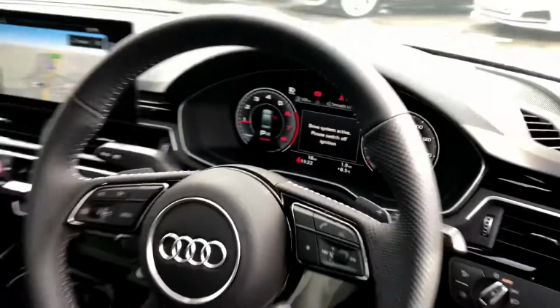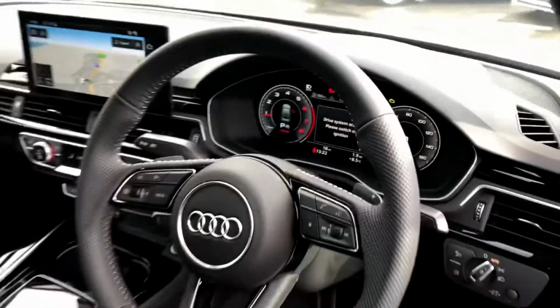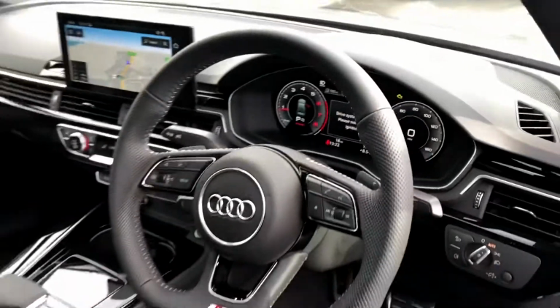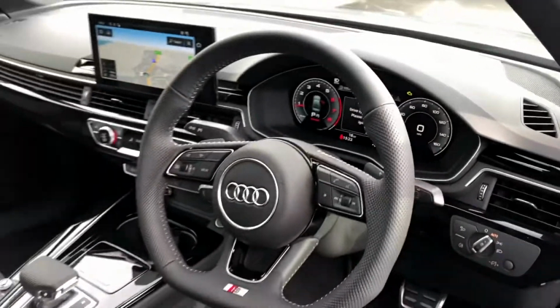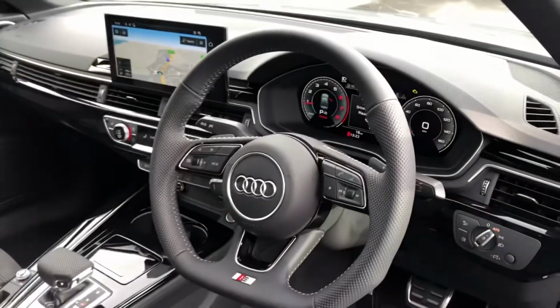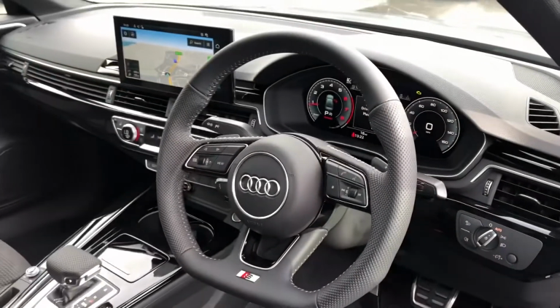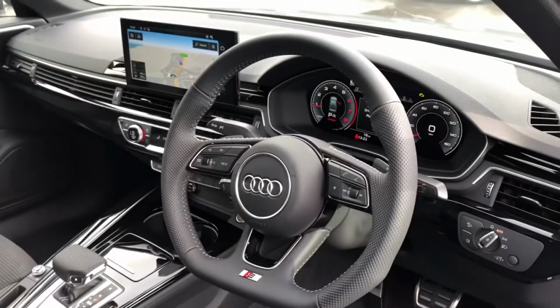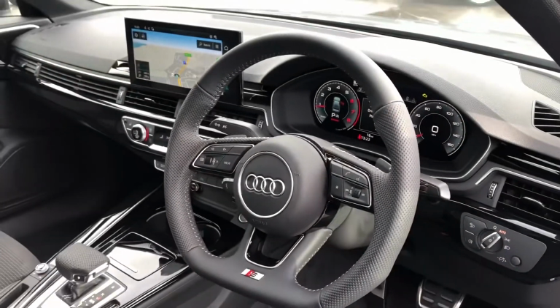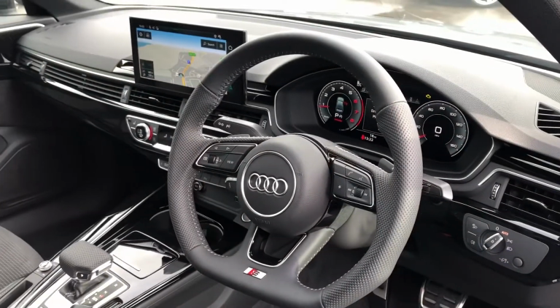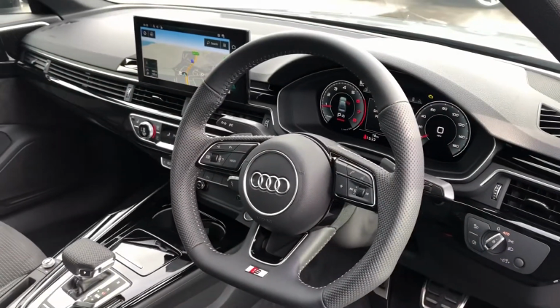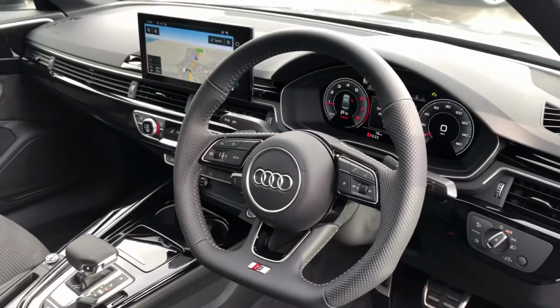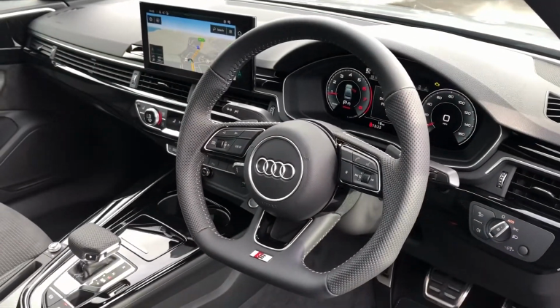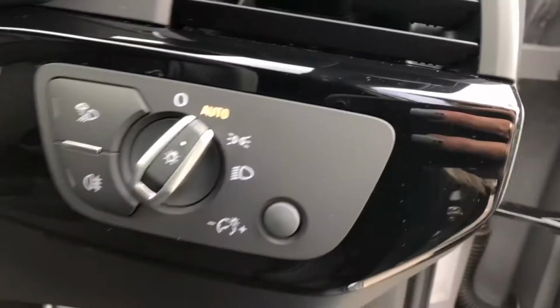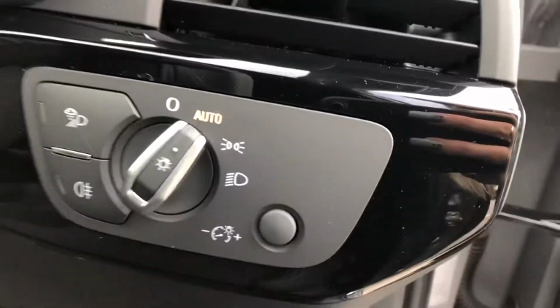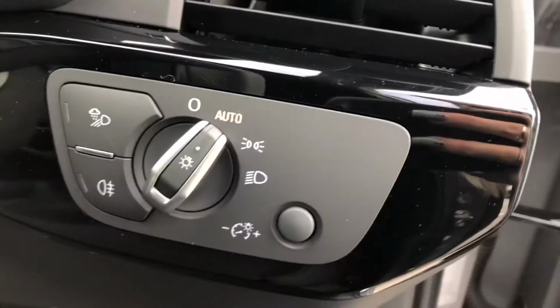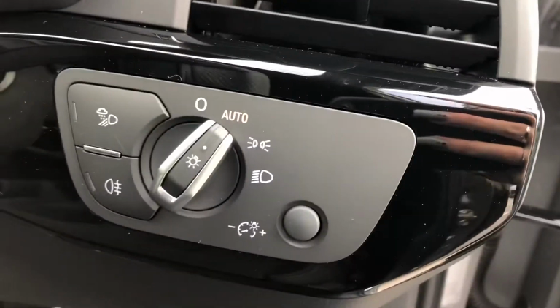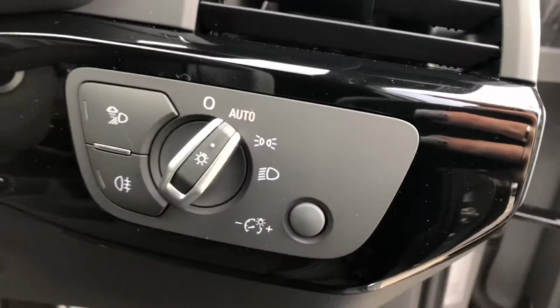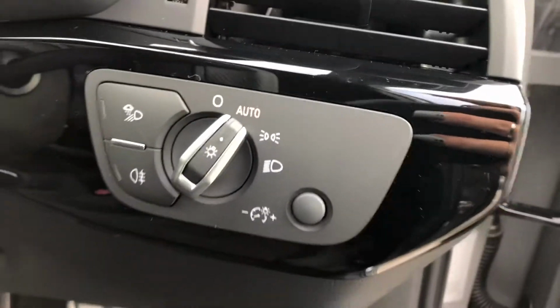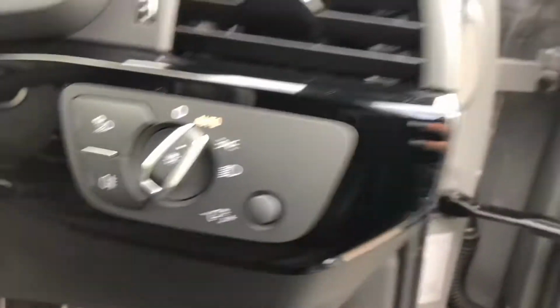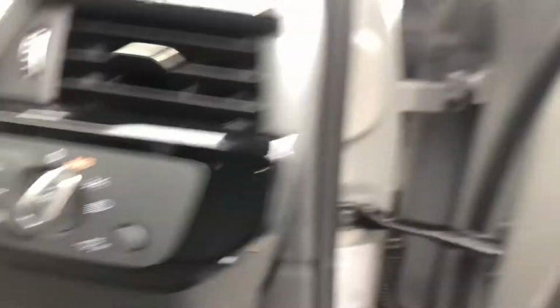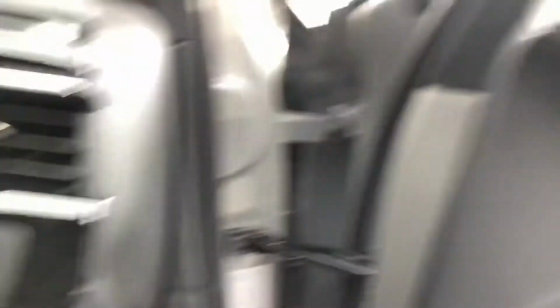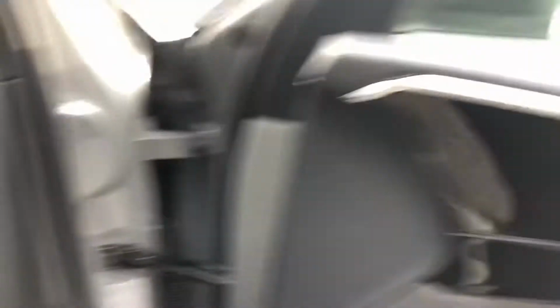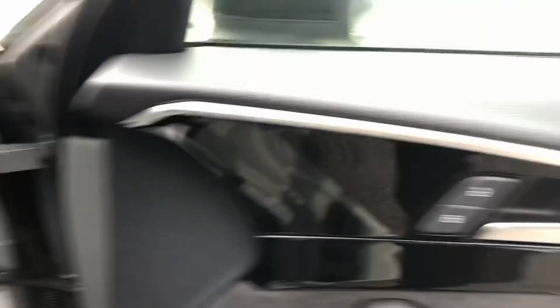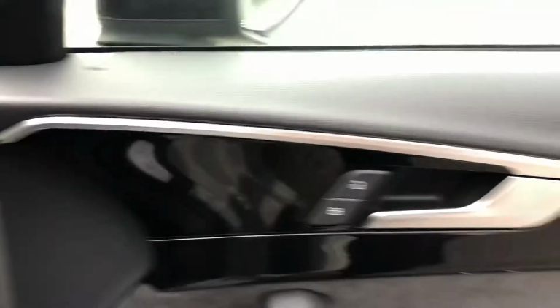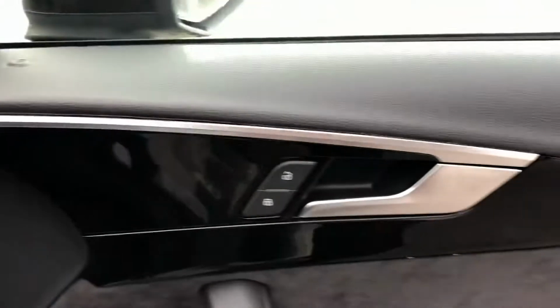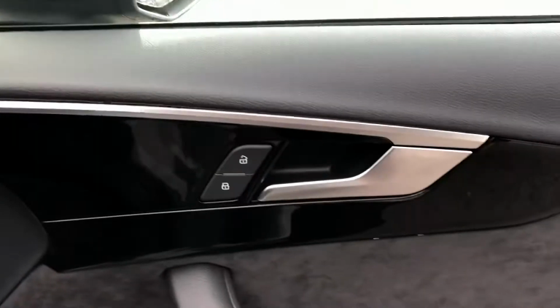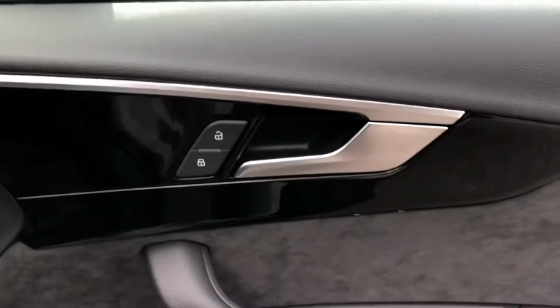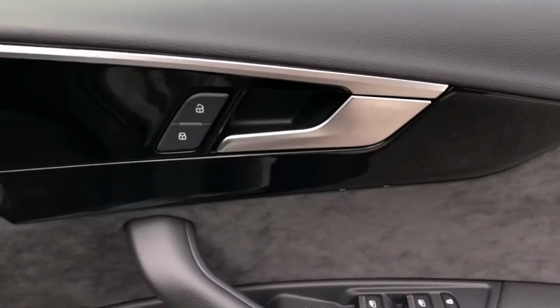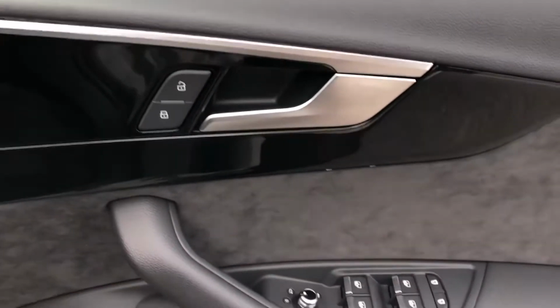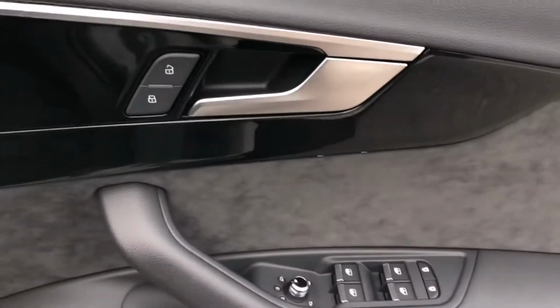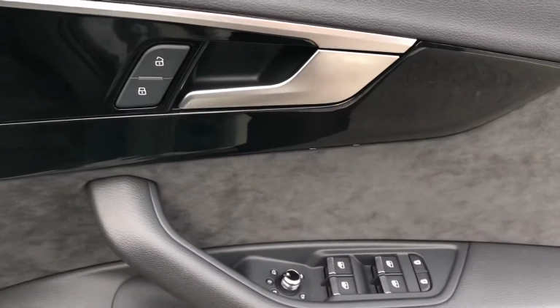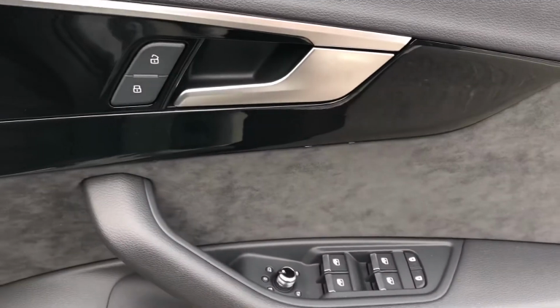We have the virtual cockpit and the flat bottom steering wheel, as well as automatic lights and electric door mirror controls.